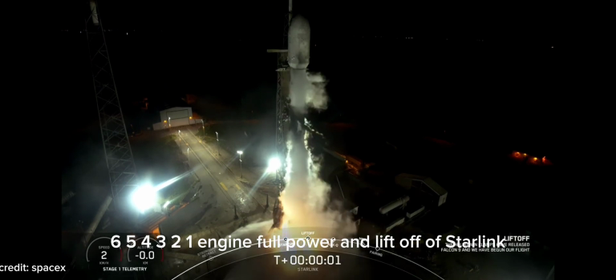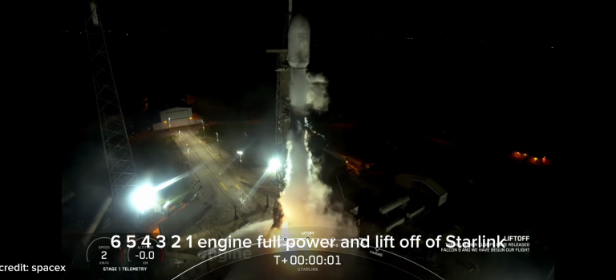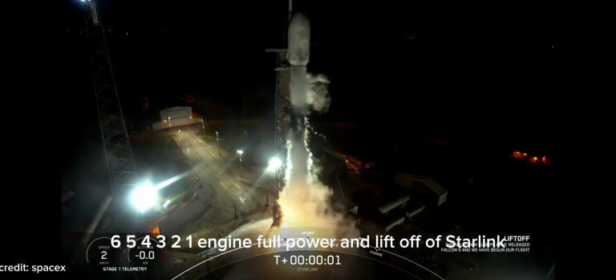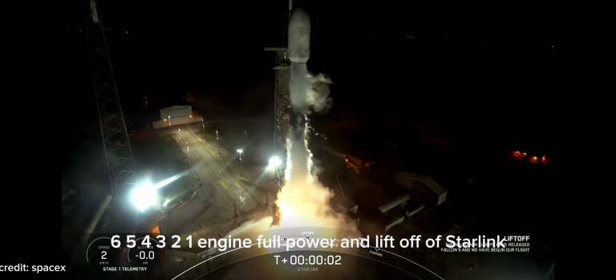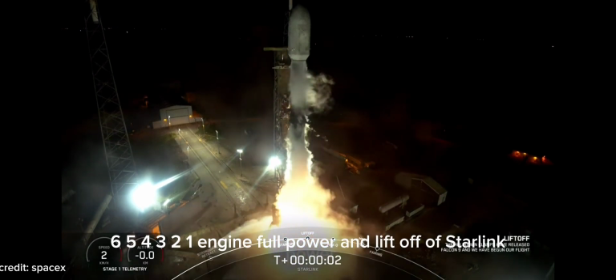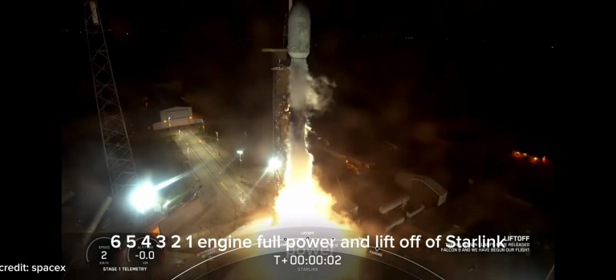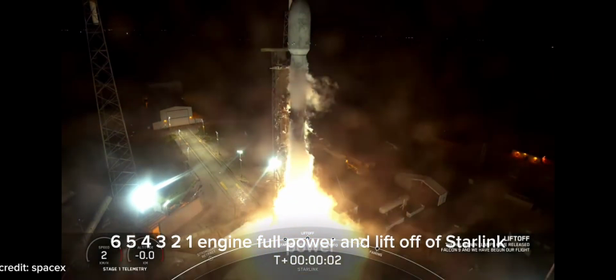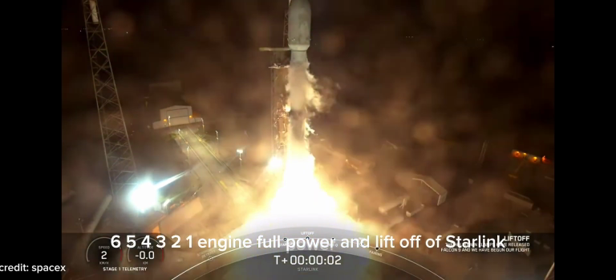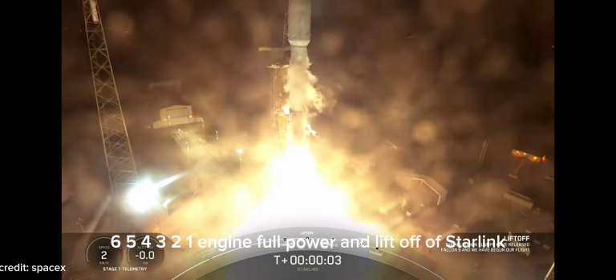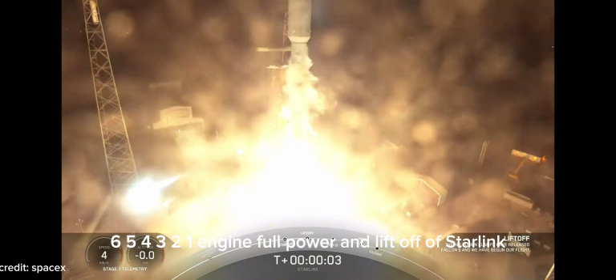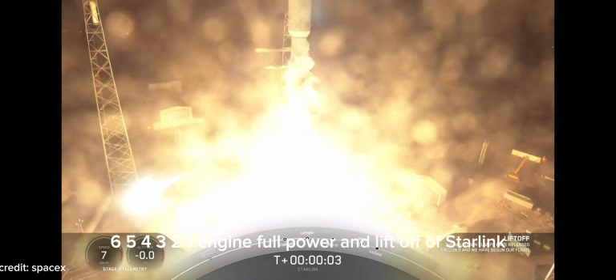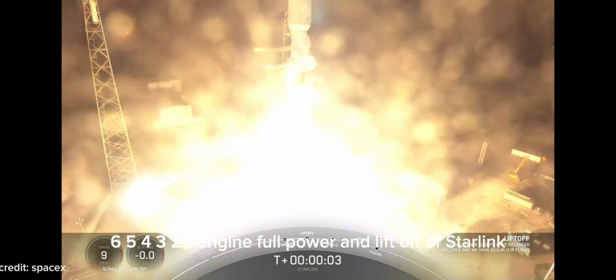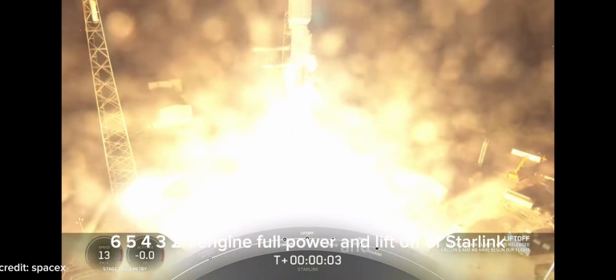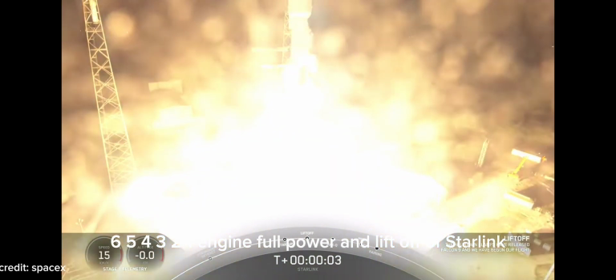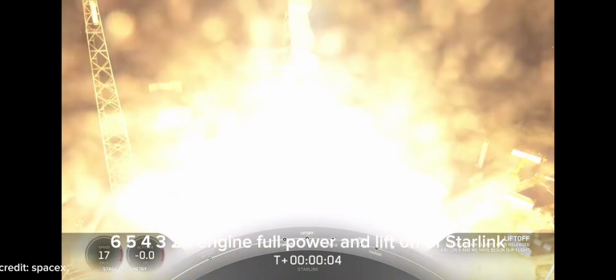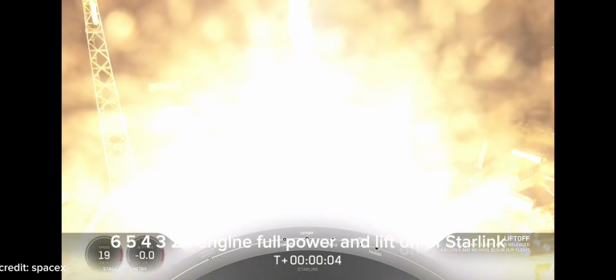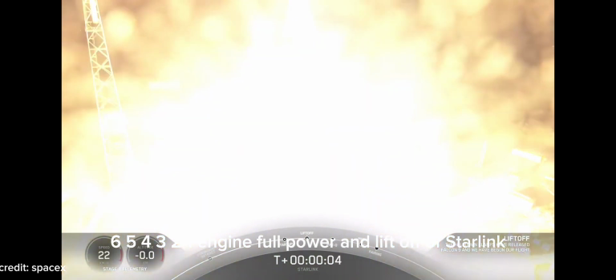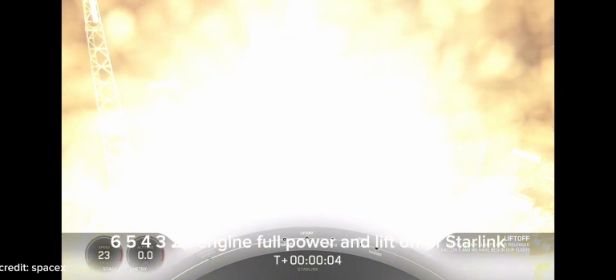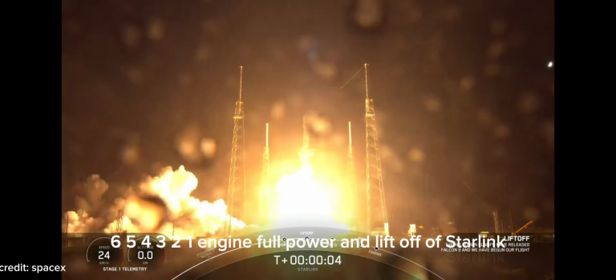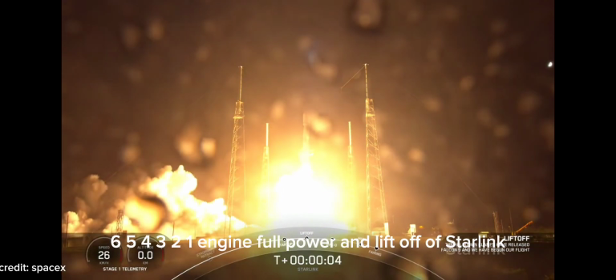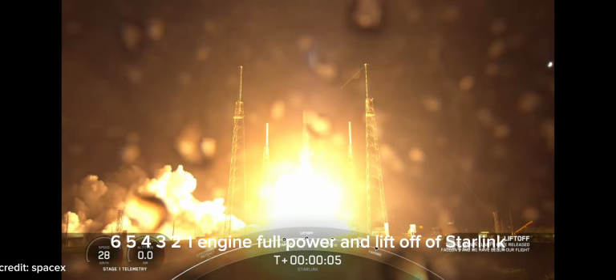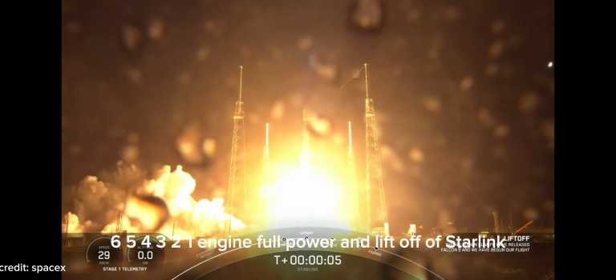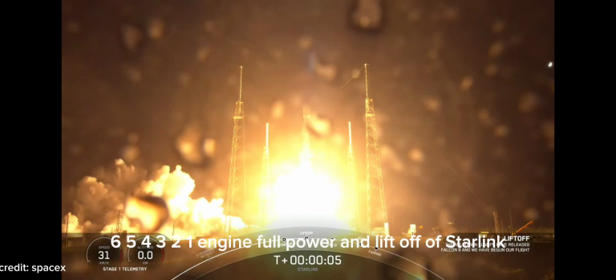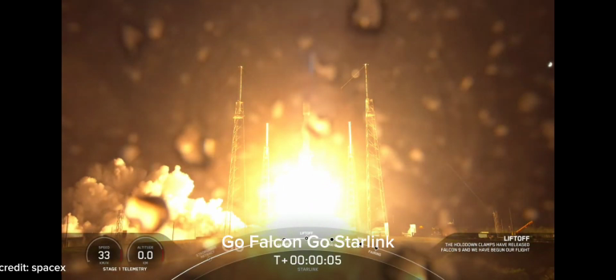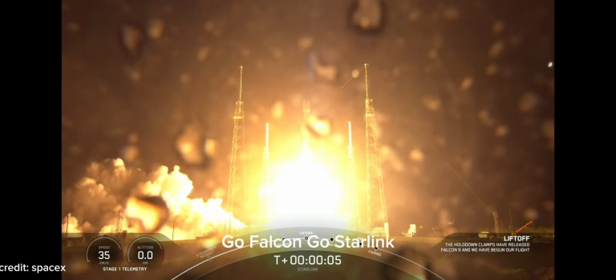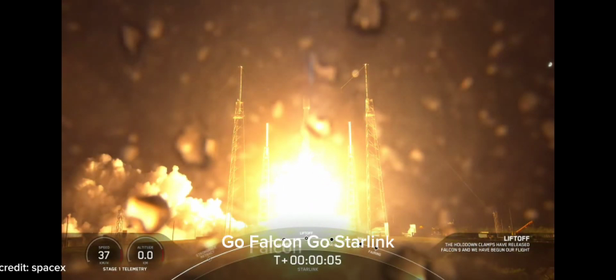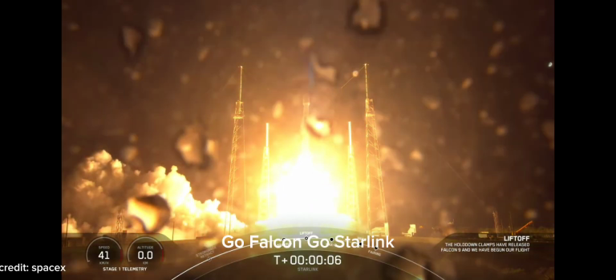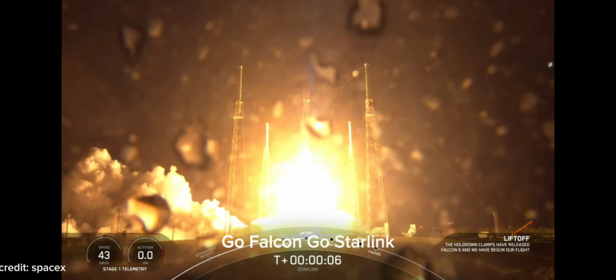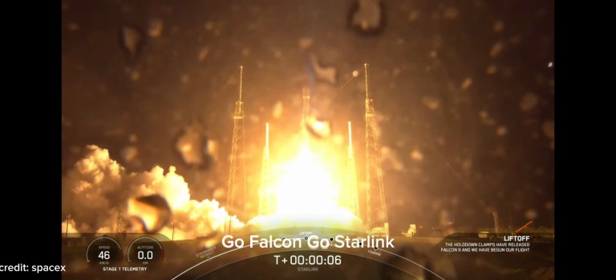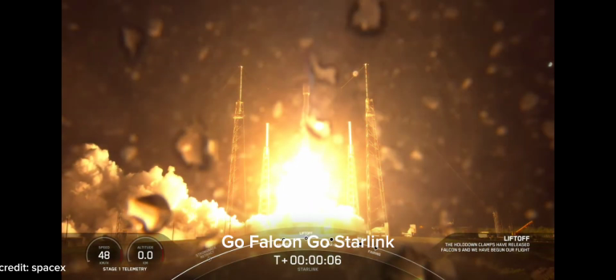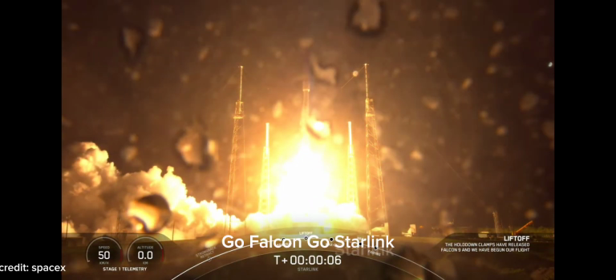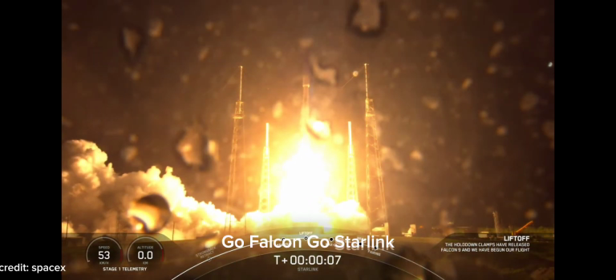Engines full power. And we are go for Starlink. Go Falcon! Go Starlink!